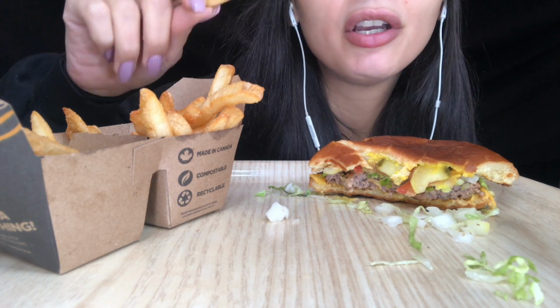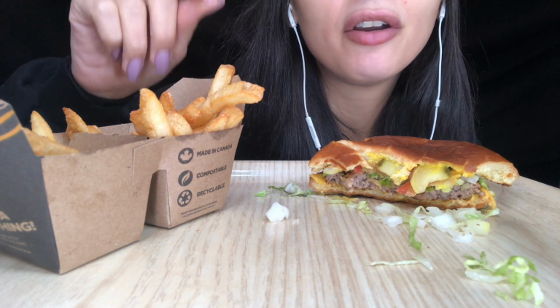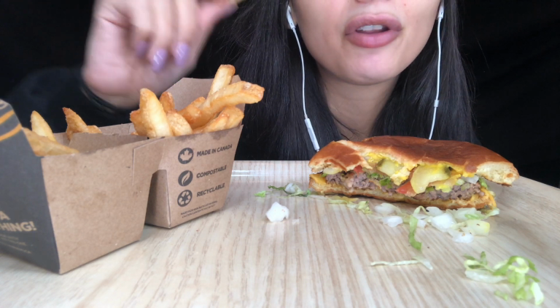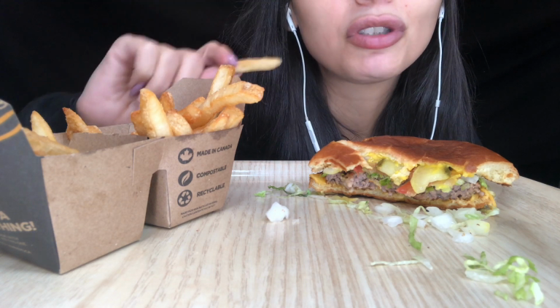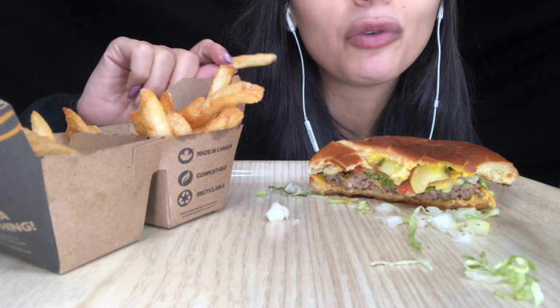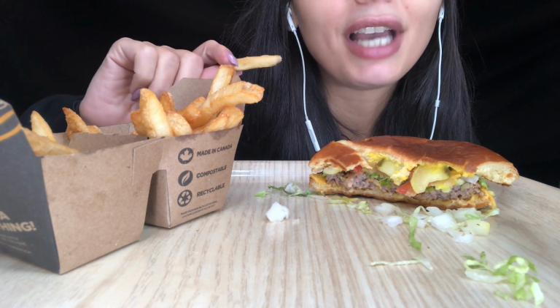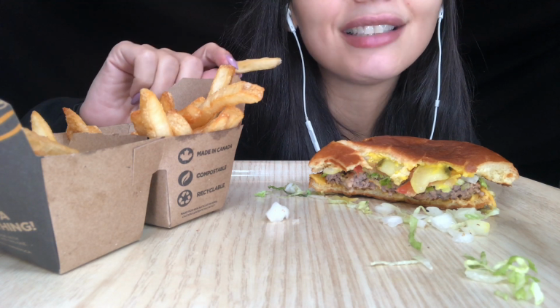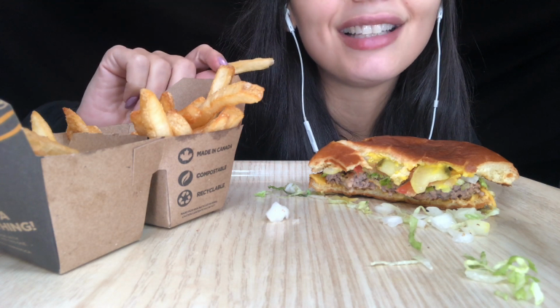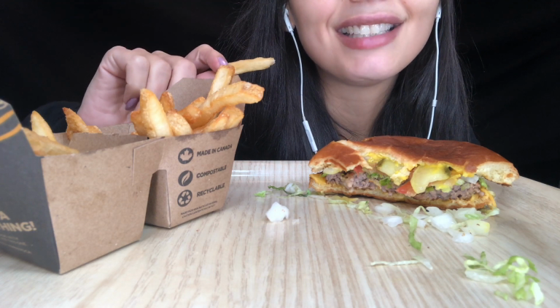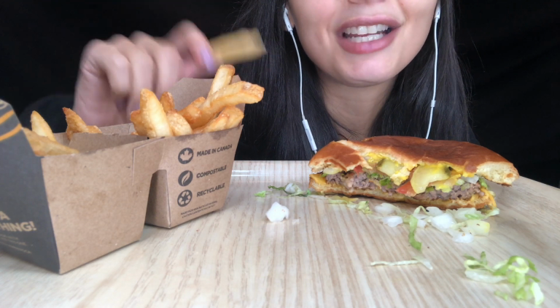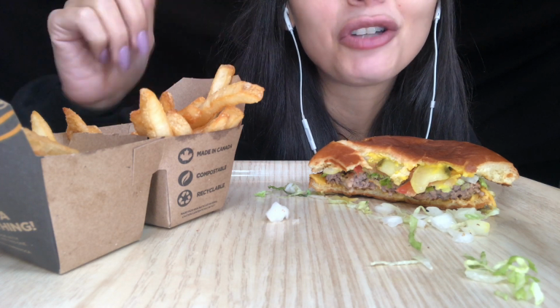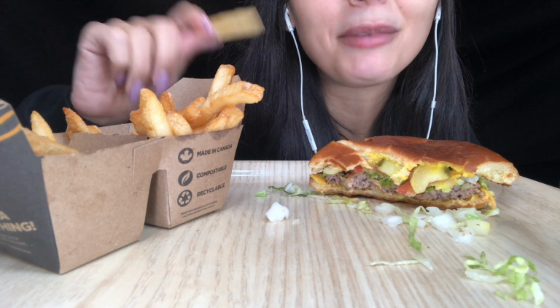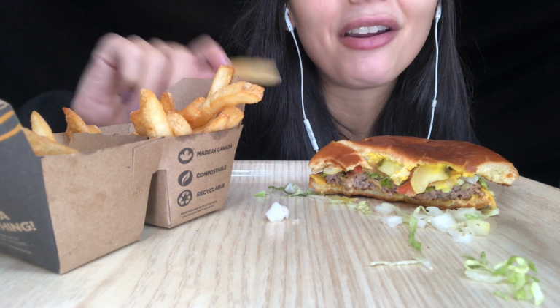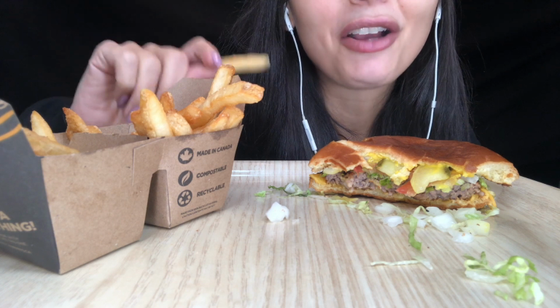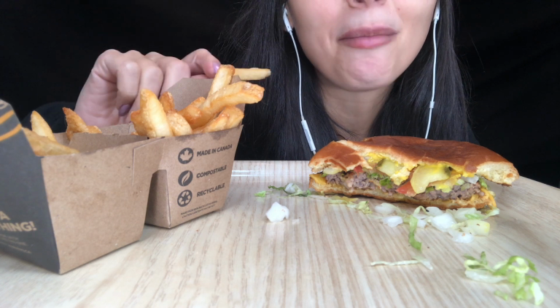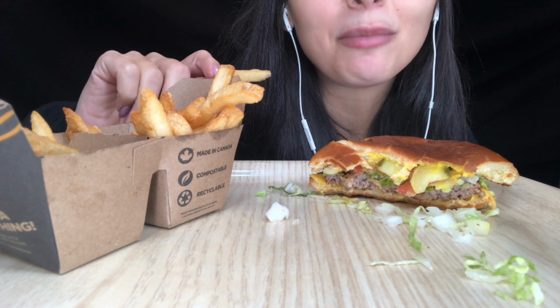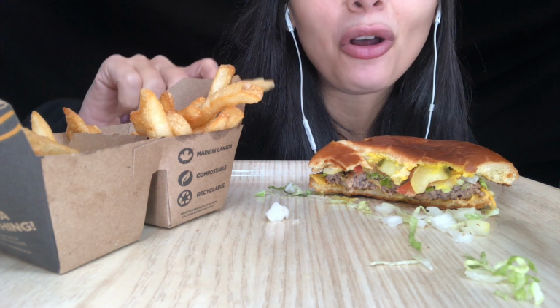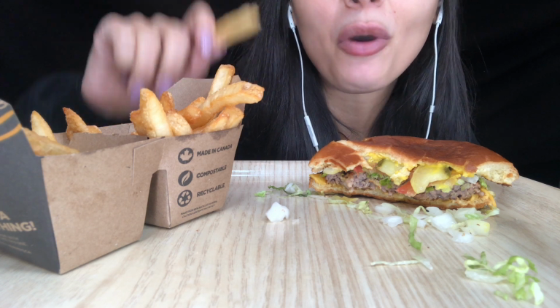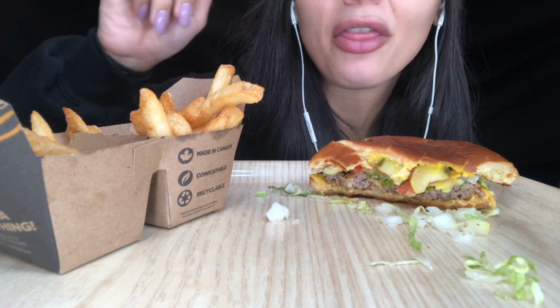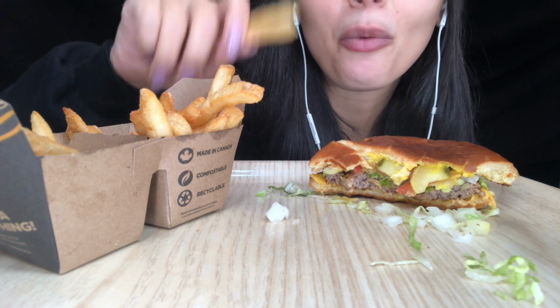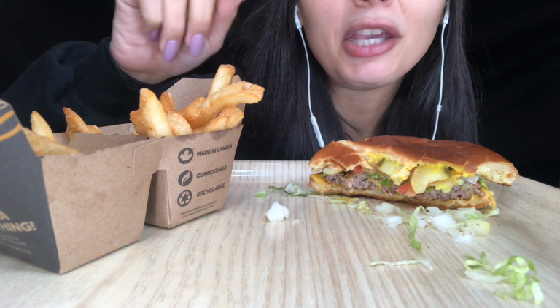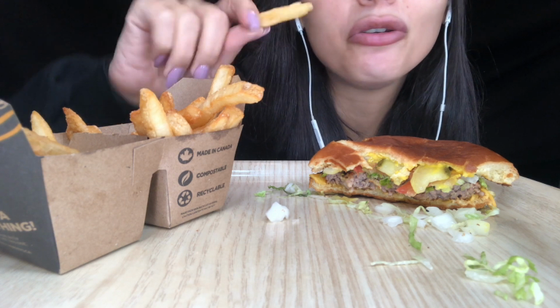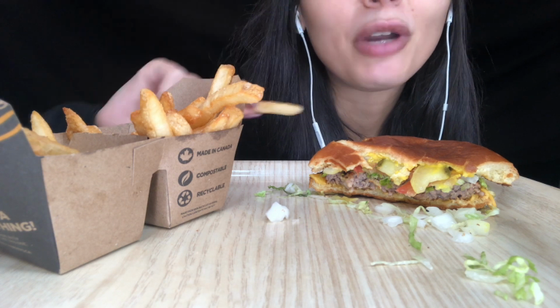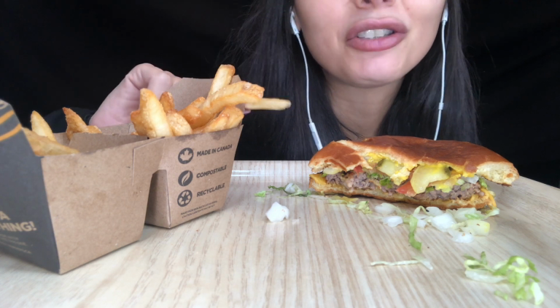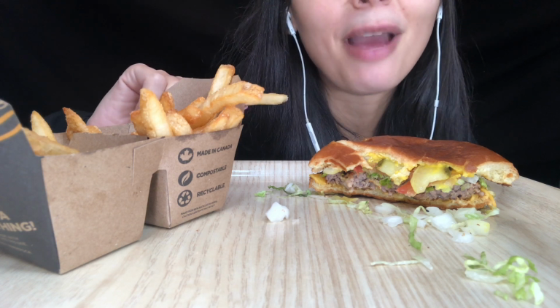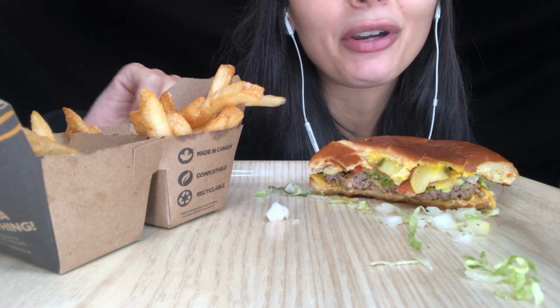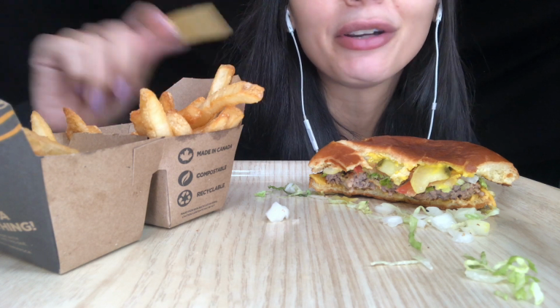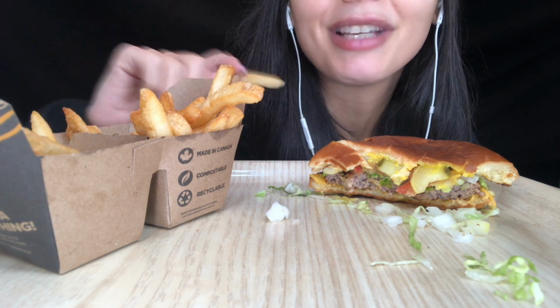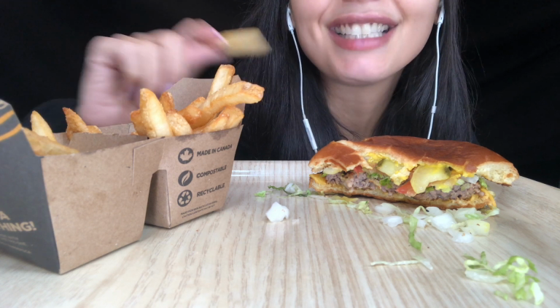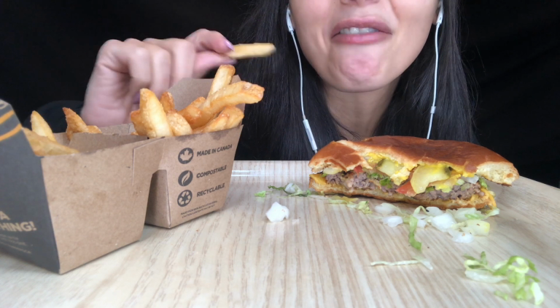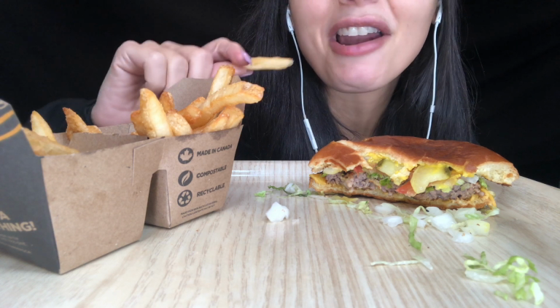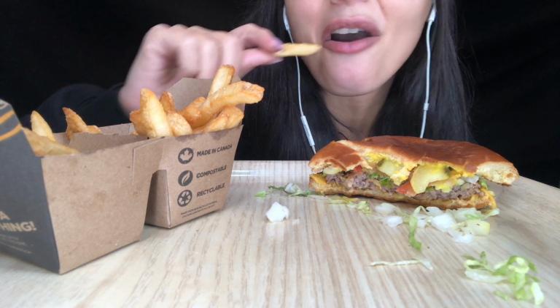For those of you guys still listening, drop down in the comments below the way you dress your hamburger, because I want to know!